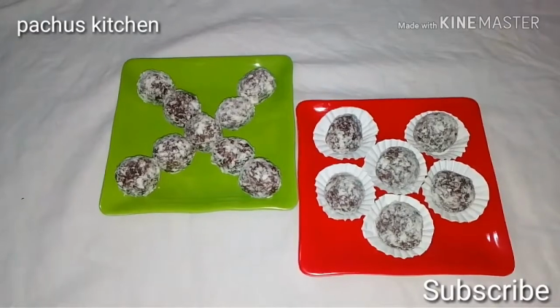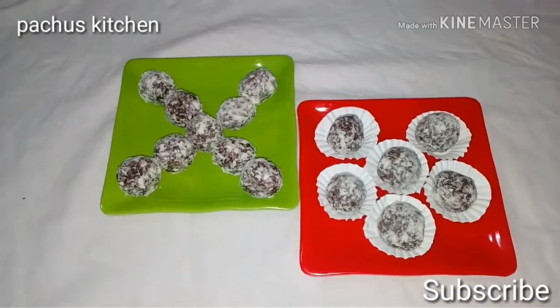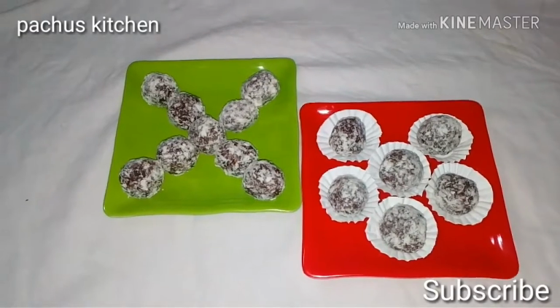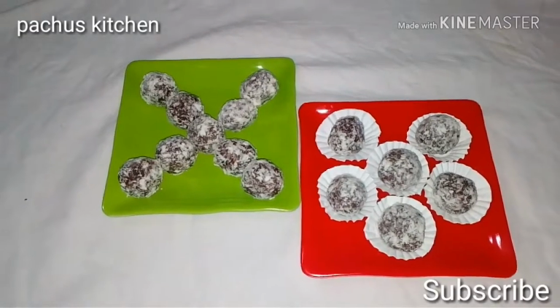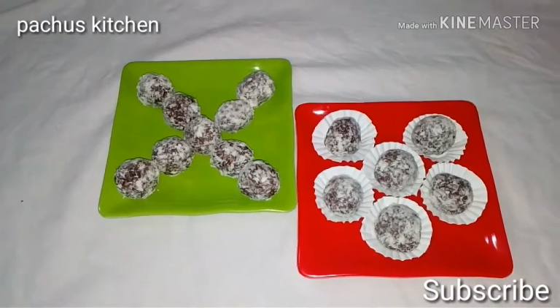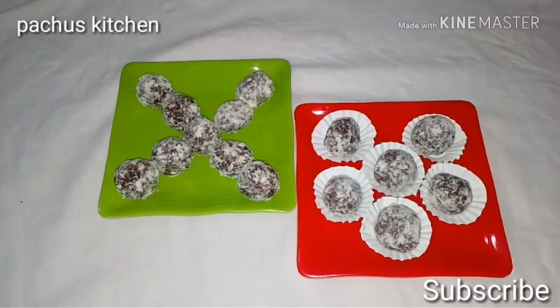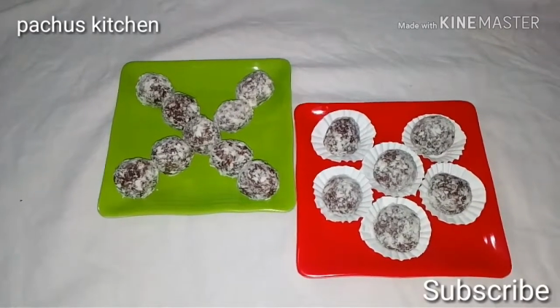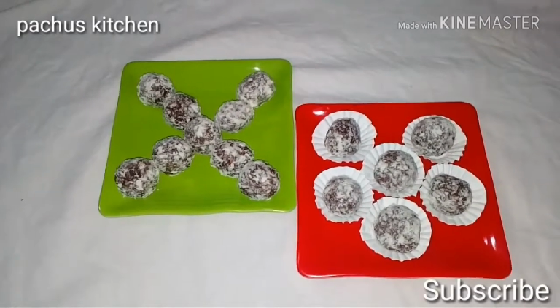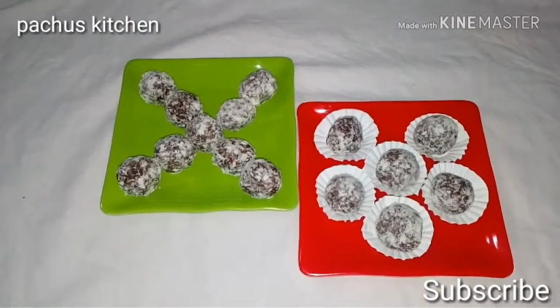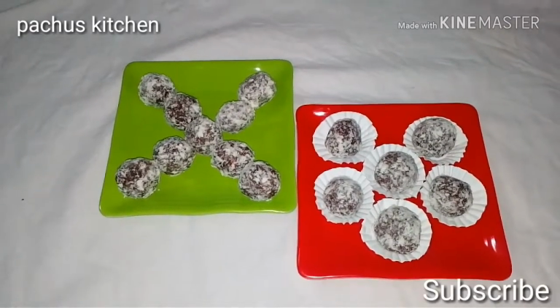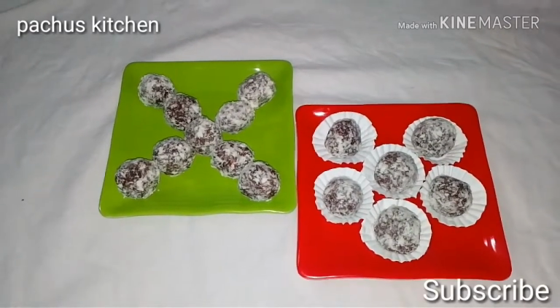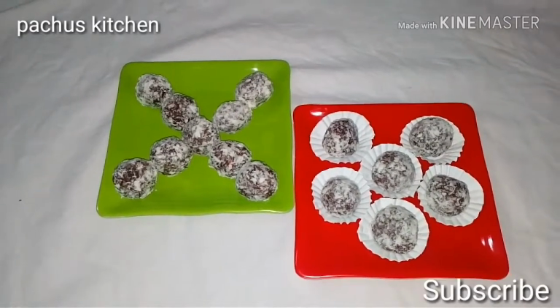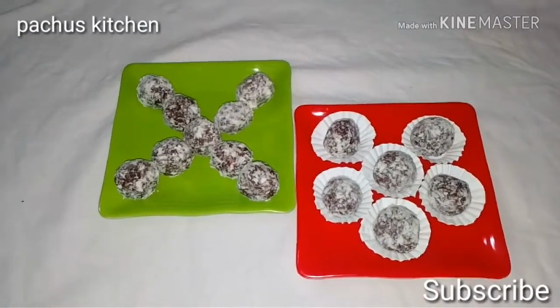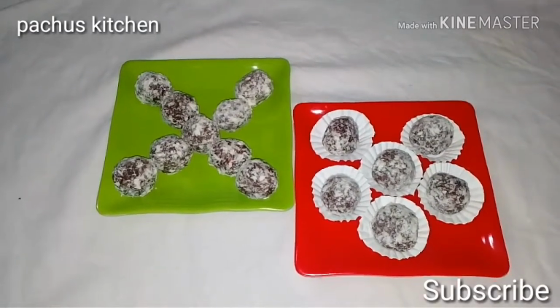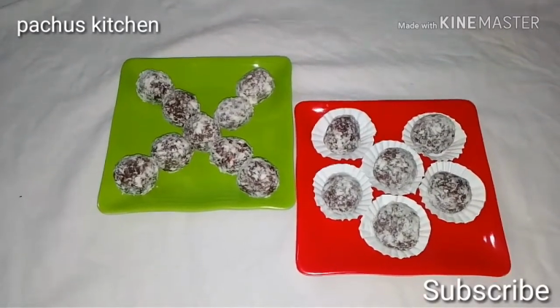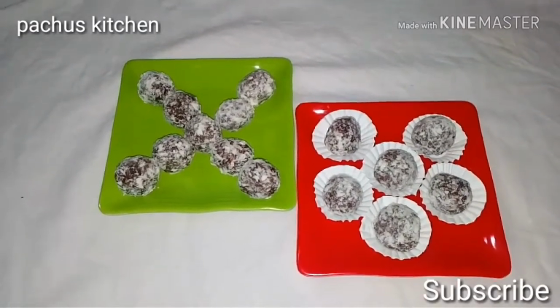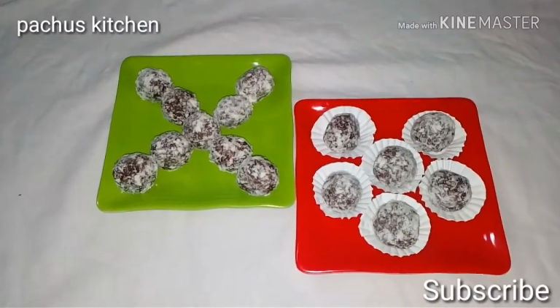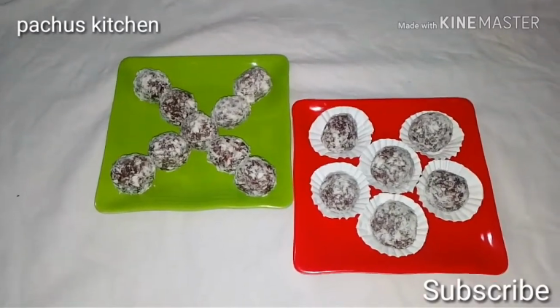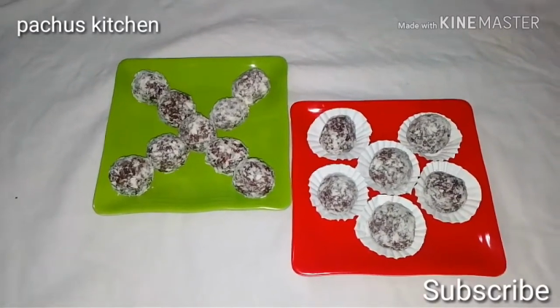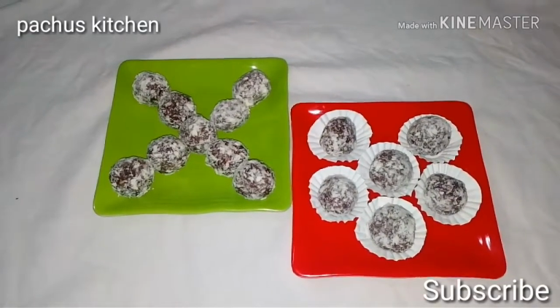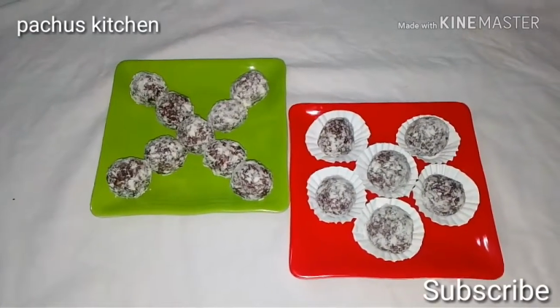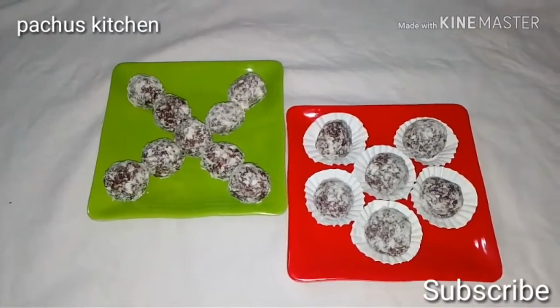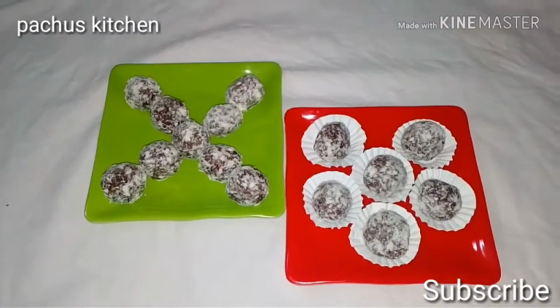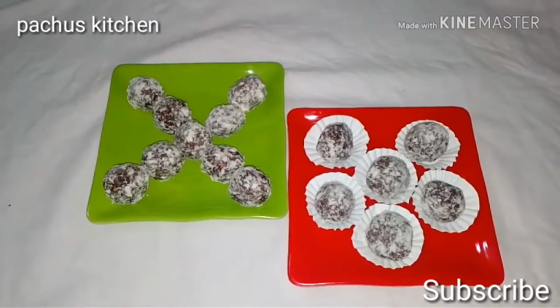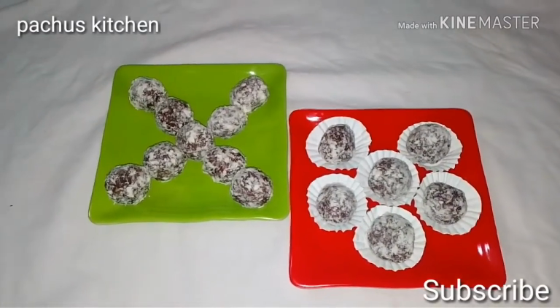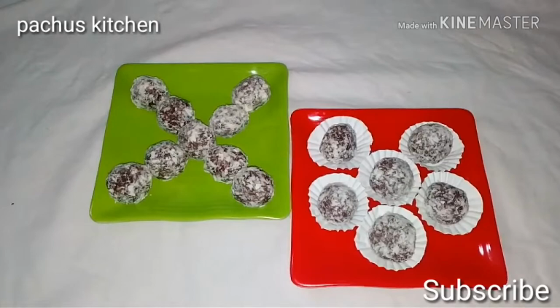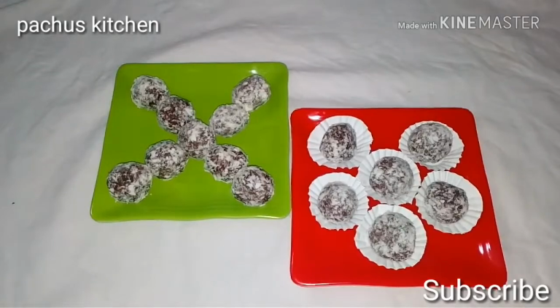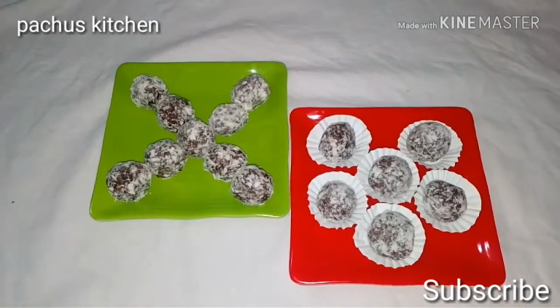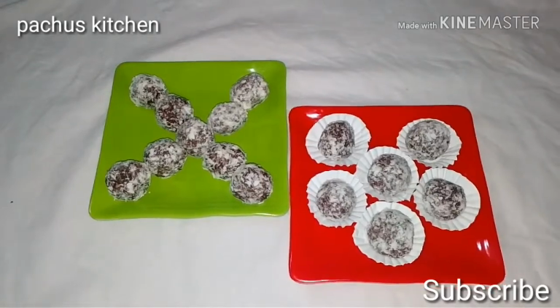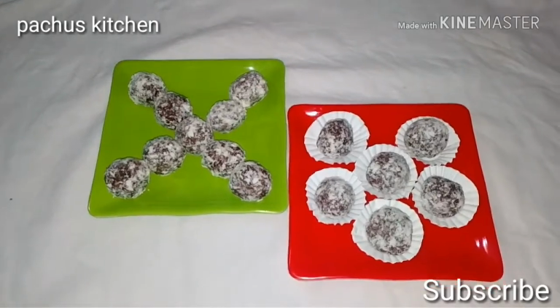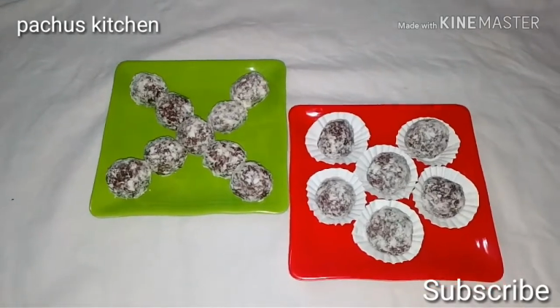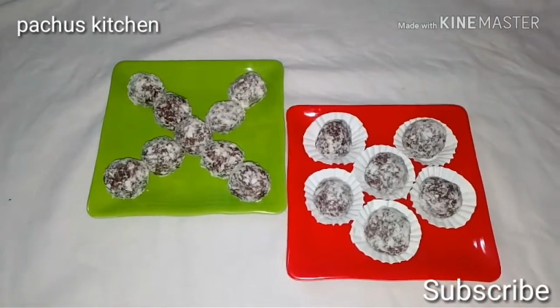Please subscribe, like, and share. Thank you.